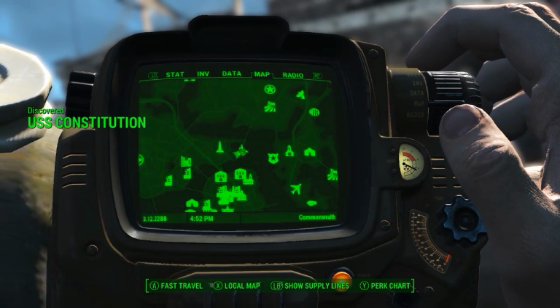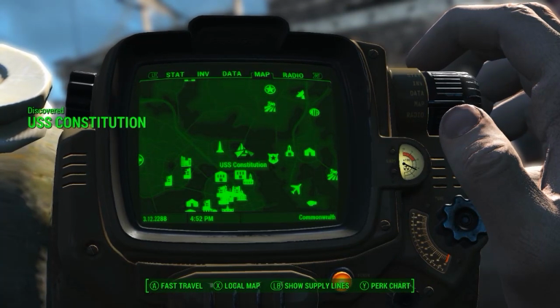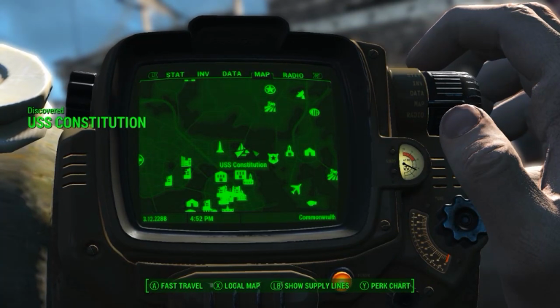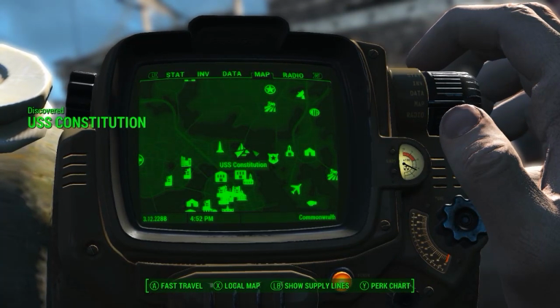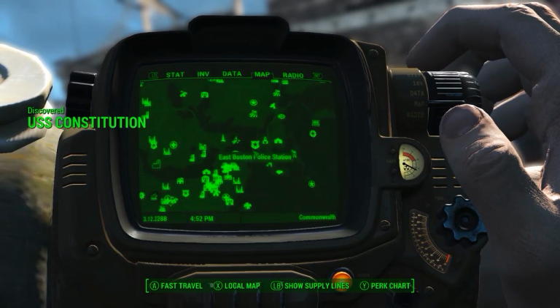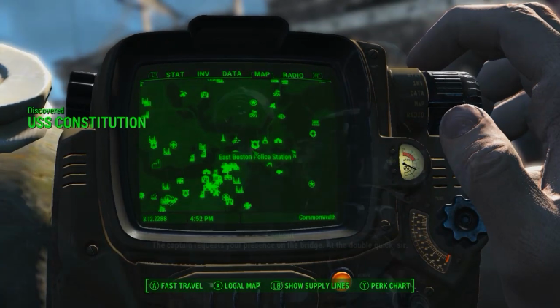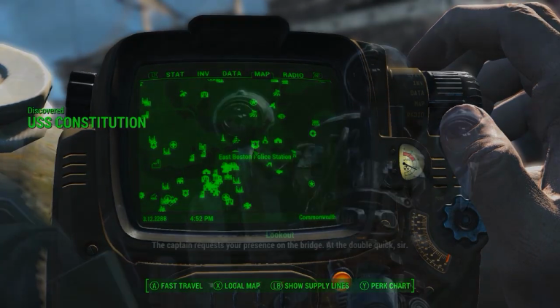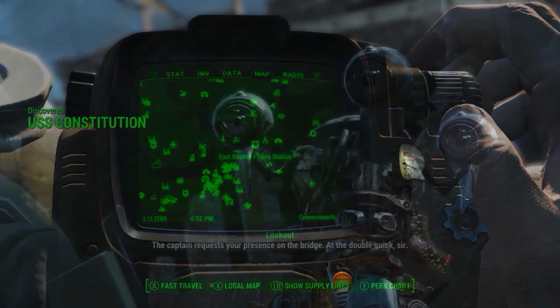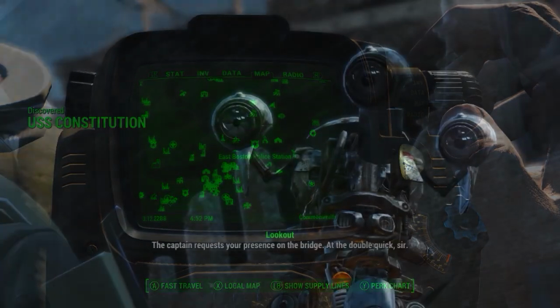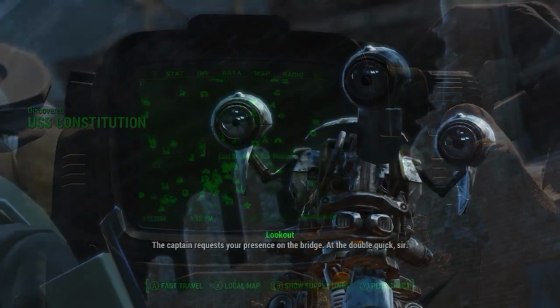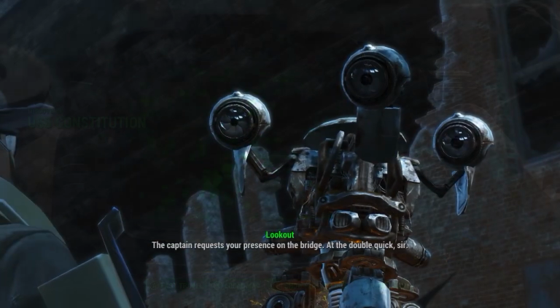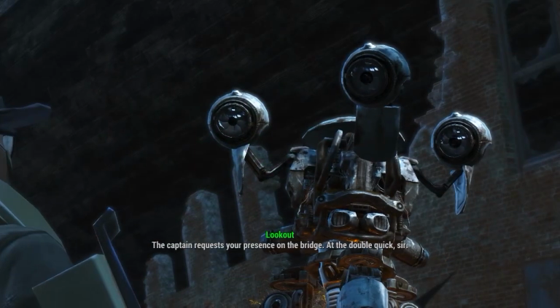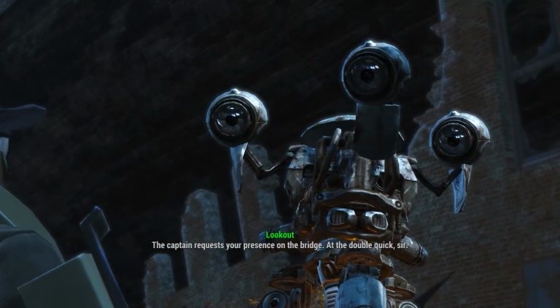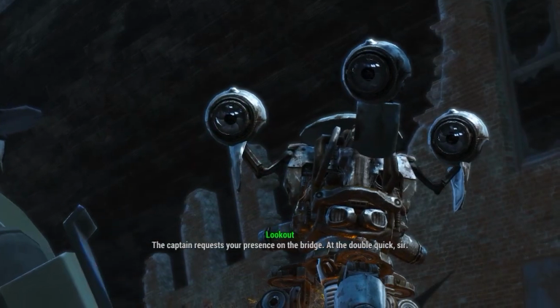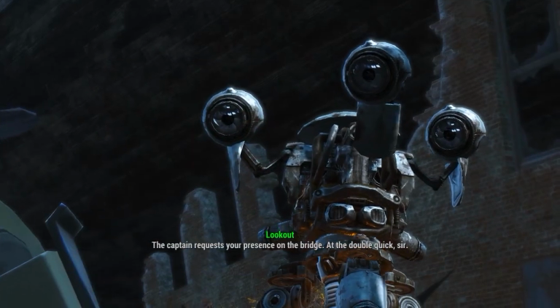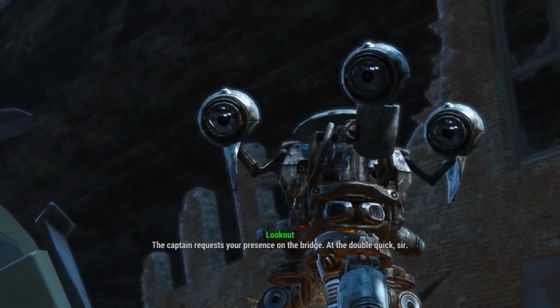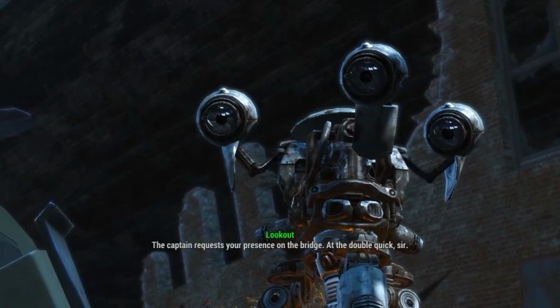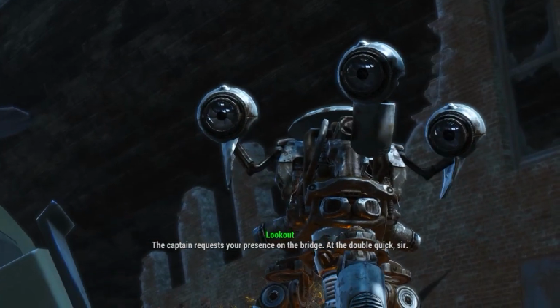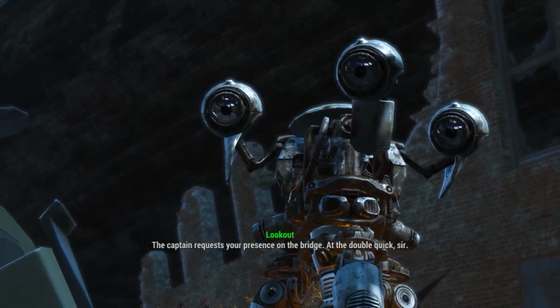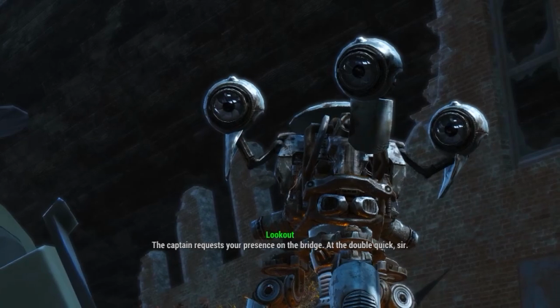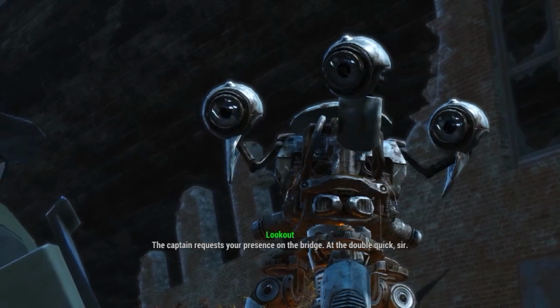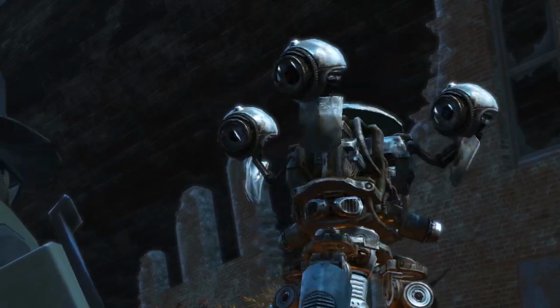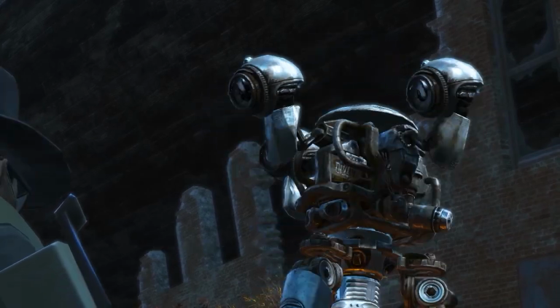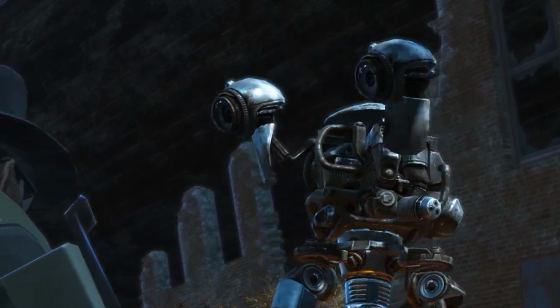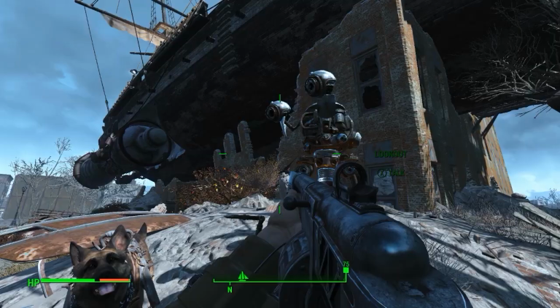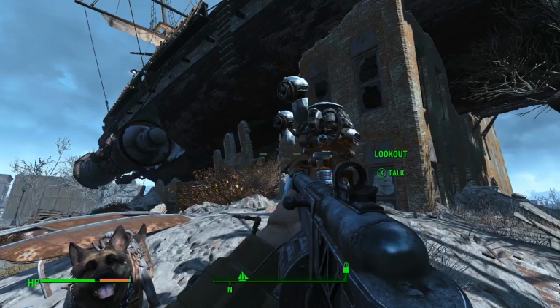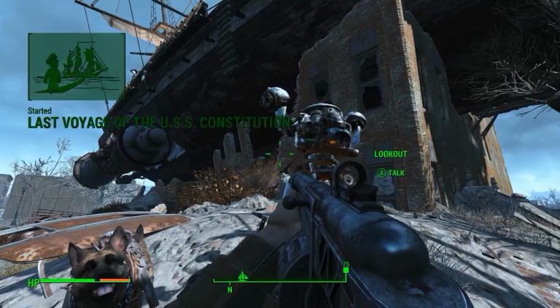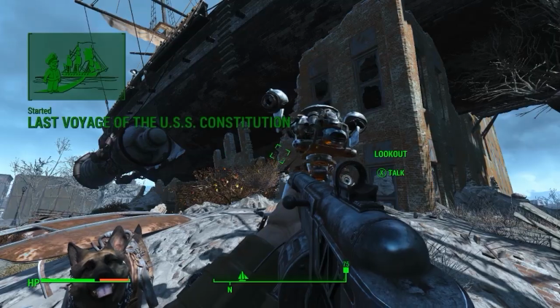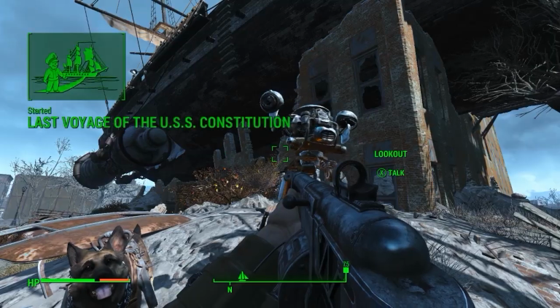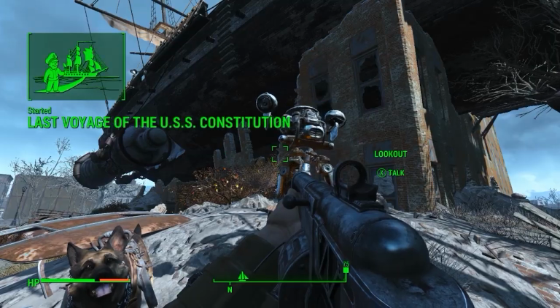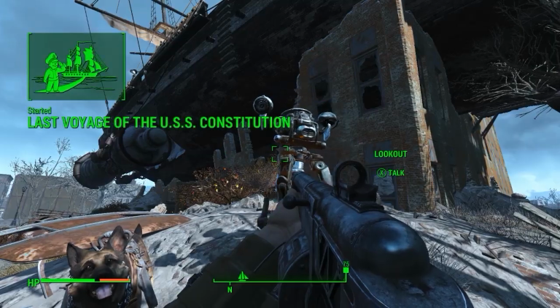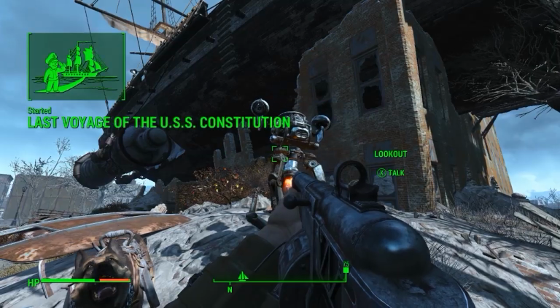Once you get there, talk to the lookout robot in front of the ship. Tell him that you want to help, and he will let you on the ship.